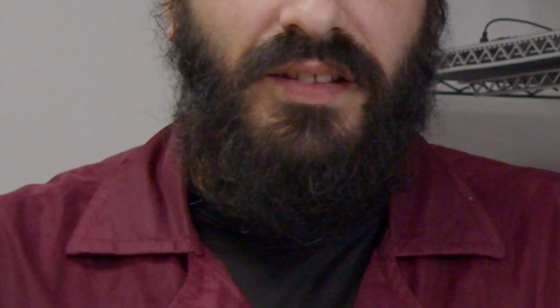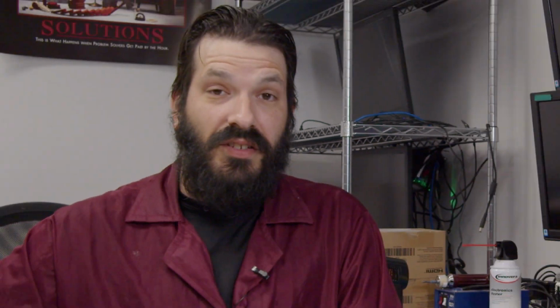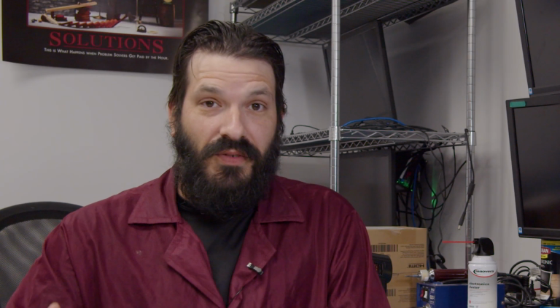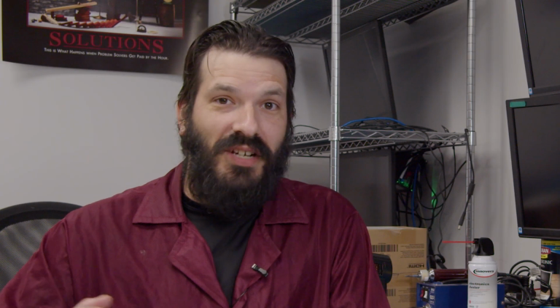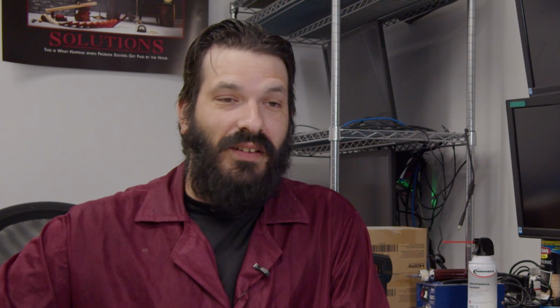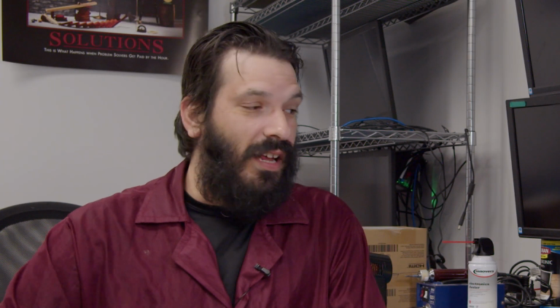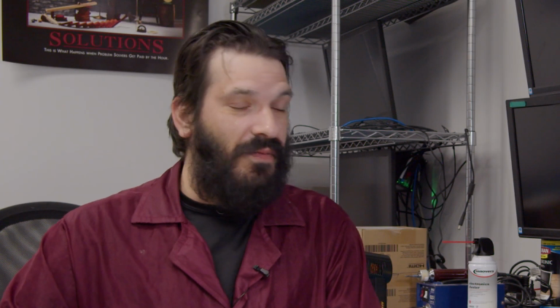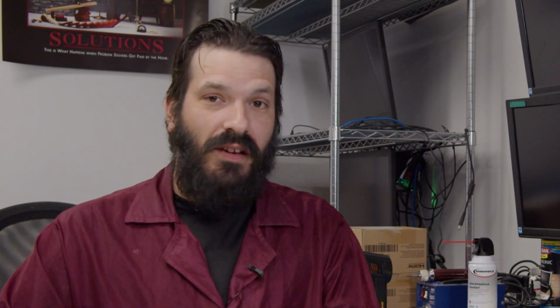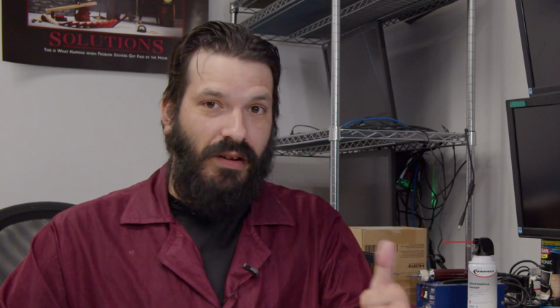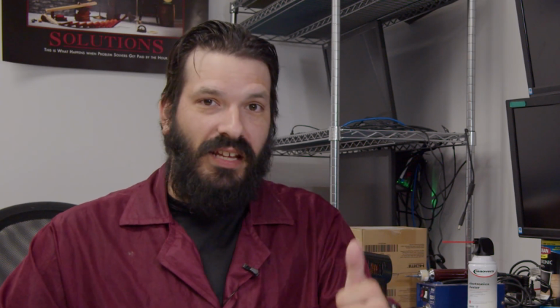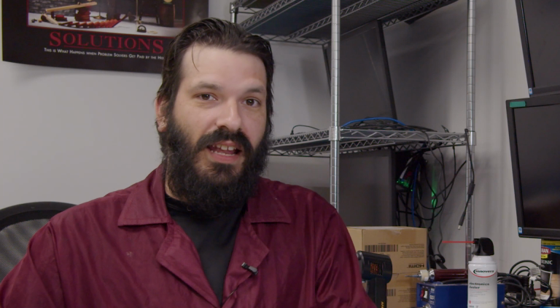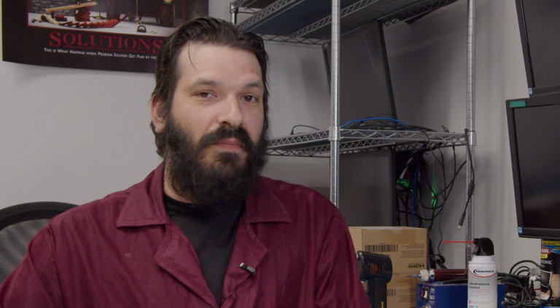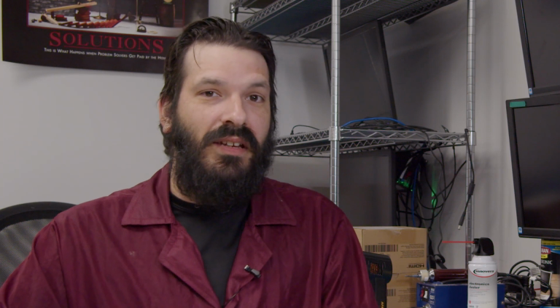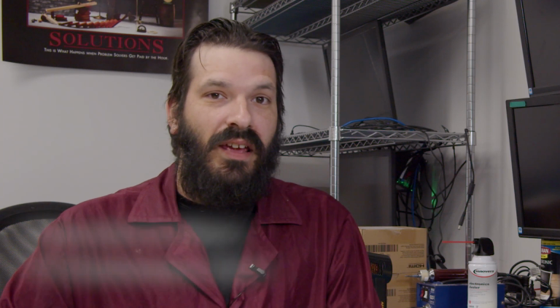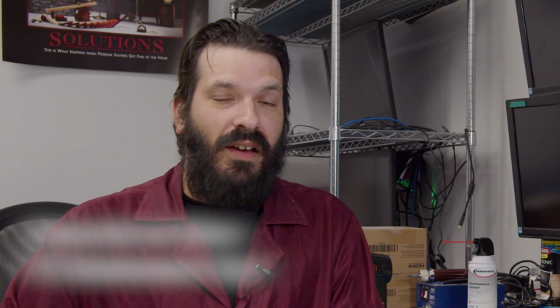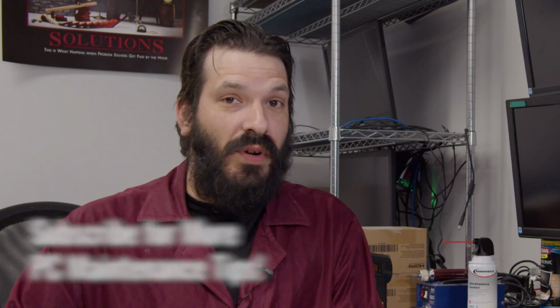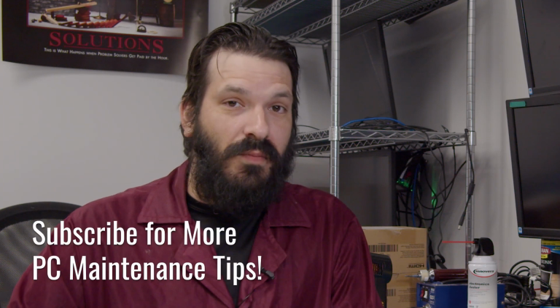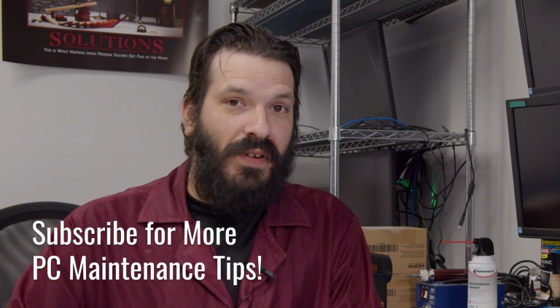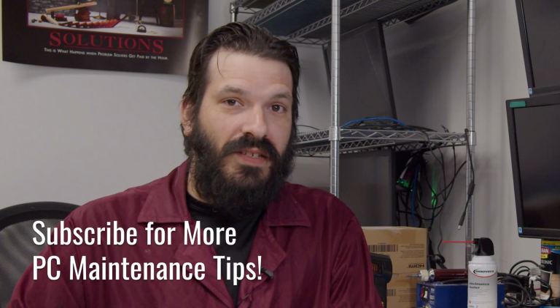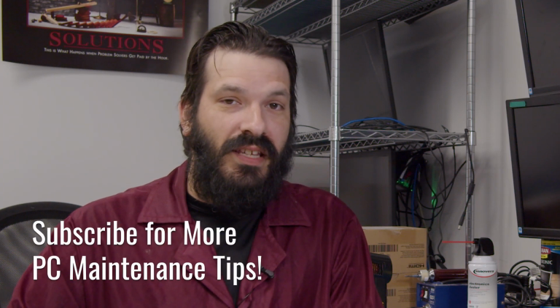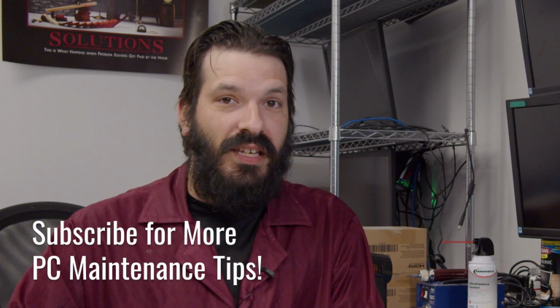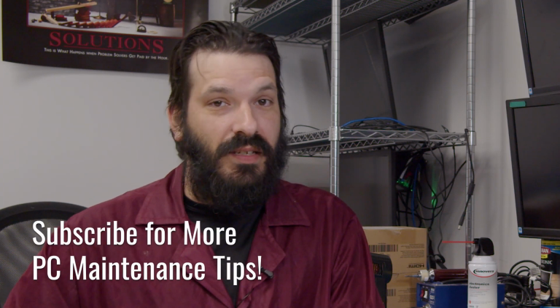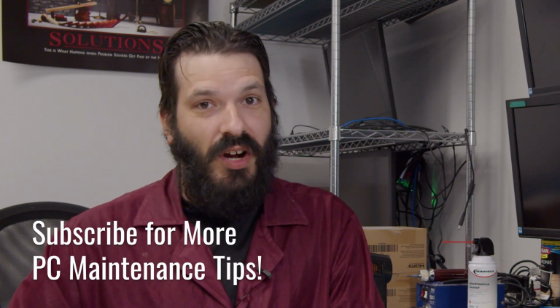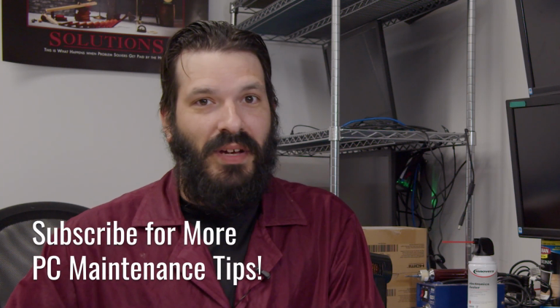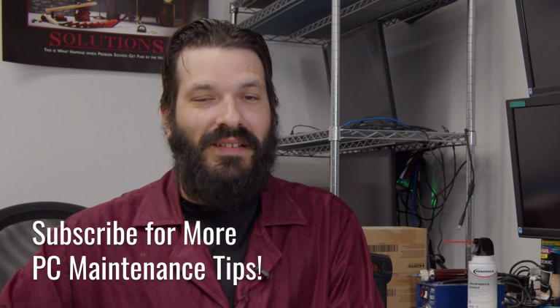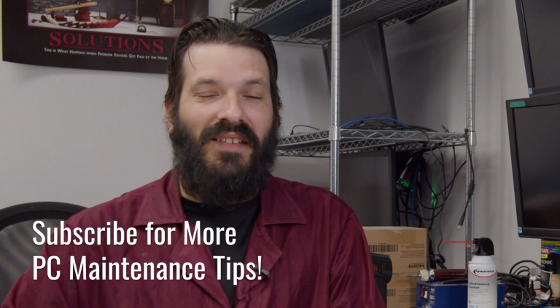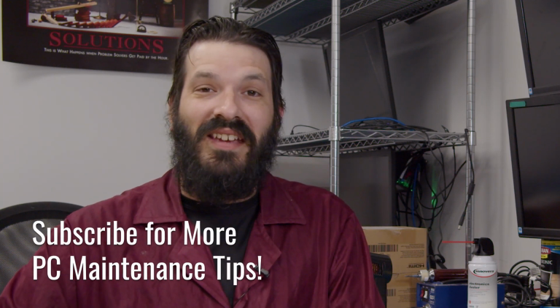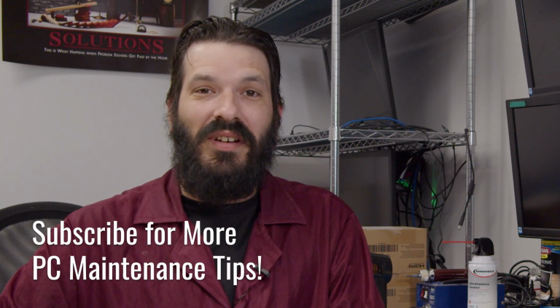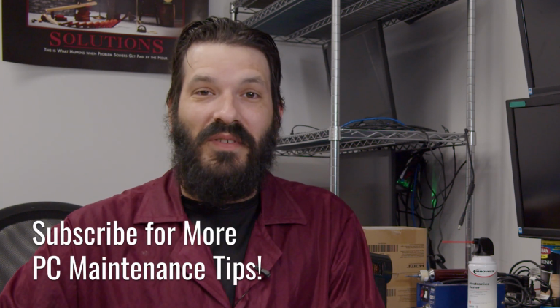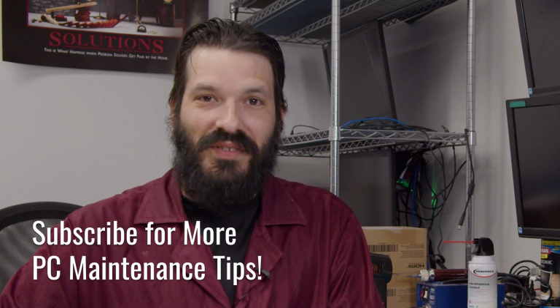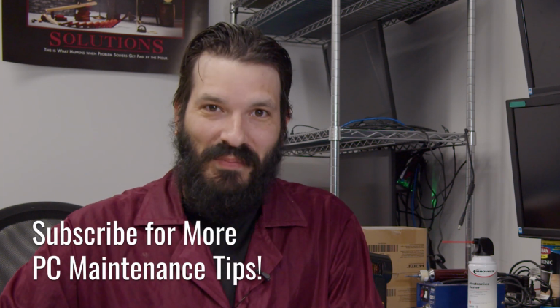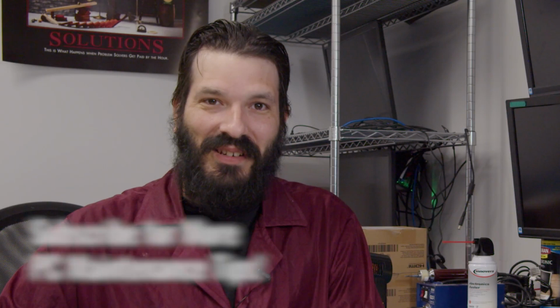Thank you so much for watching. If you liked the video, go ahead and hit that like button. If you want to see more videos like this, hit the subscribe button, and thank you again for choosing Simply Nook.